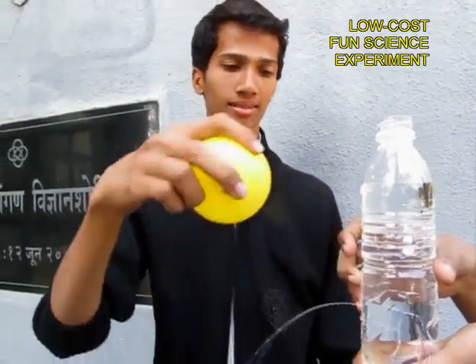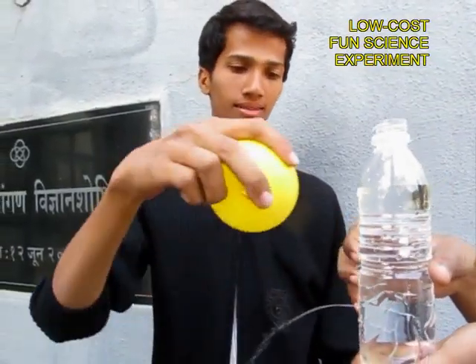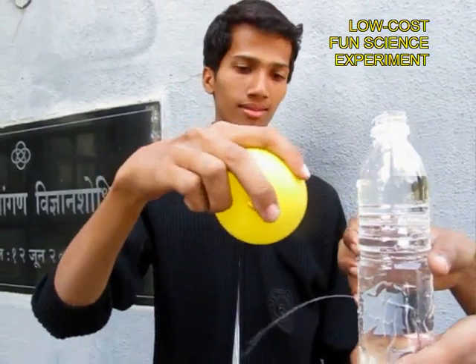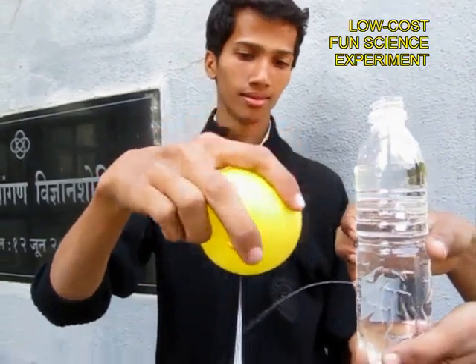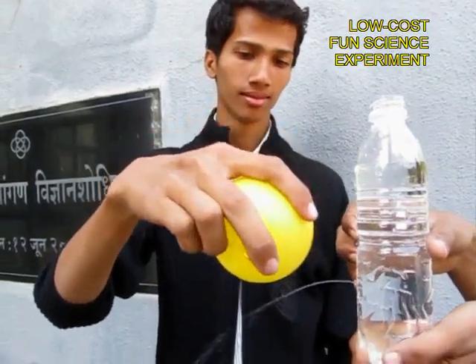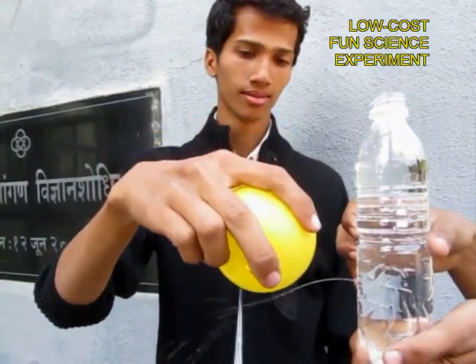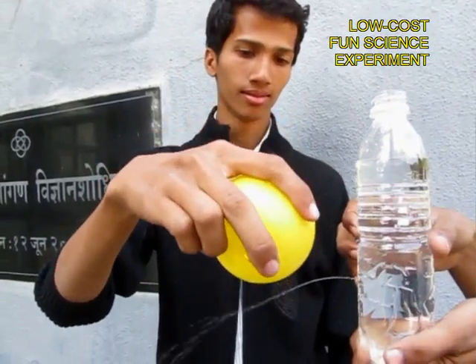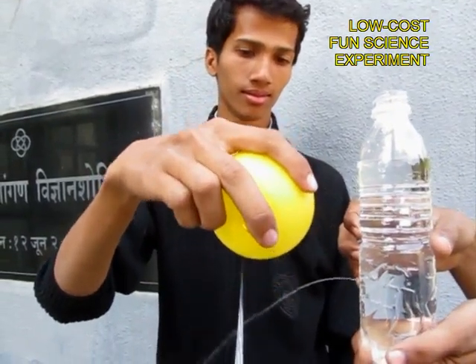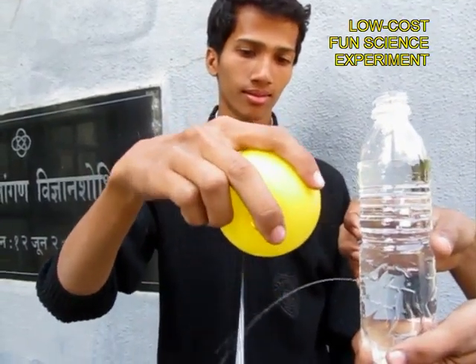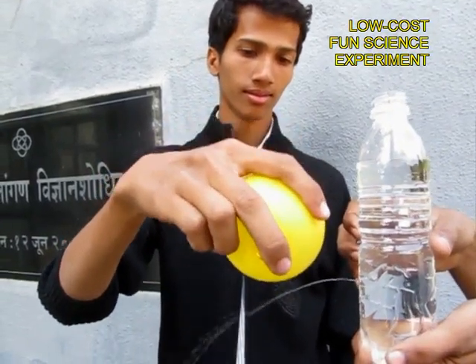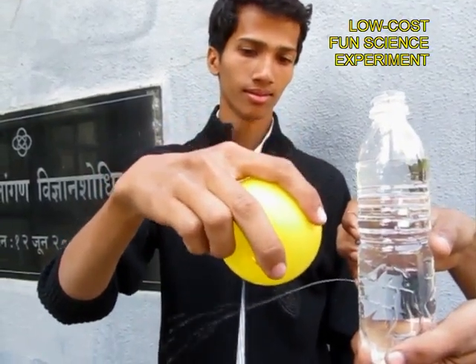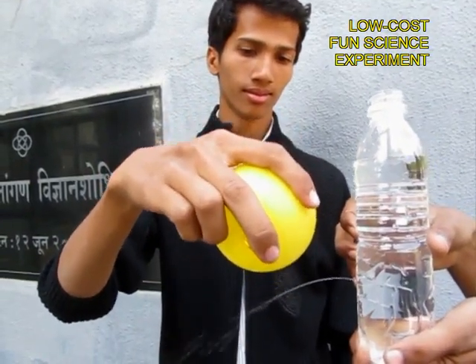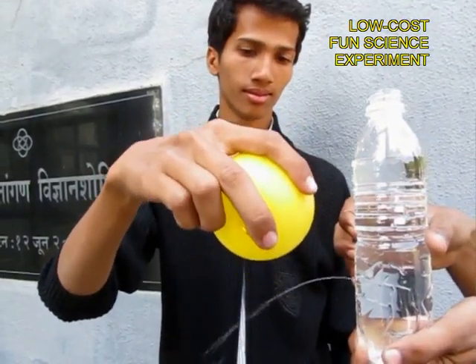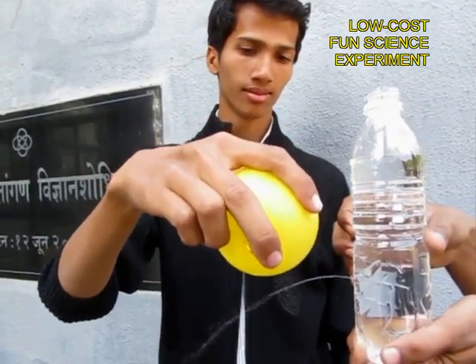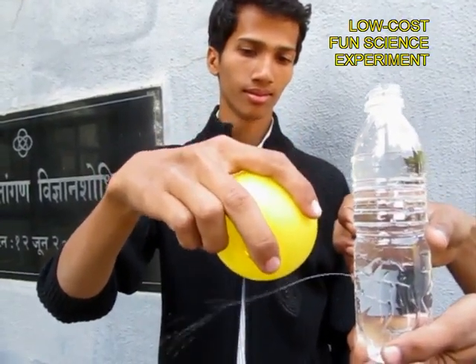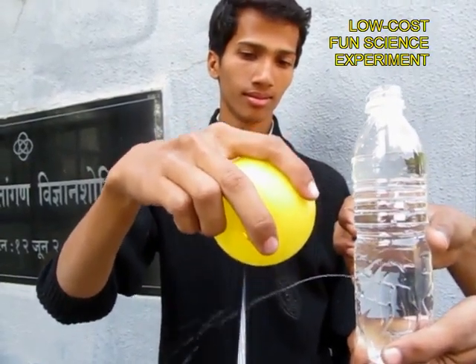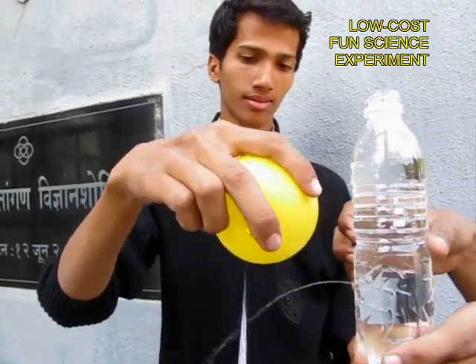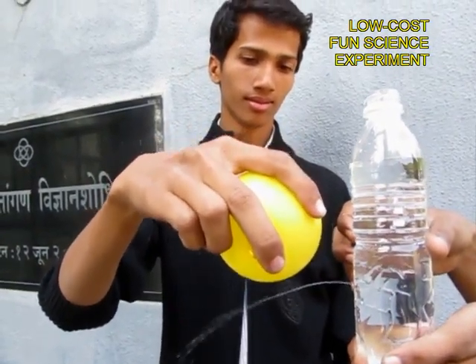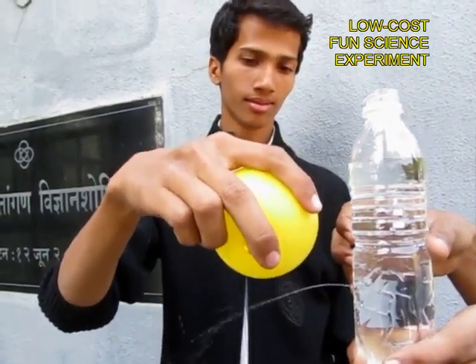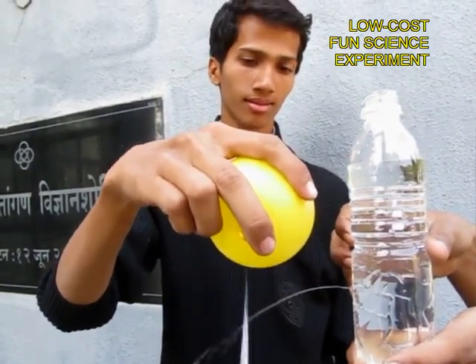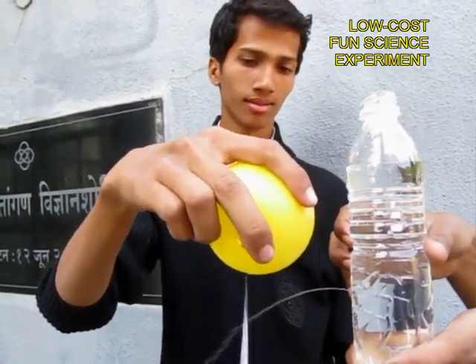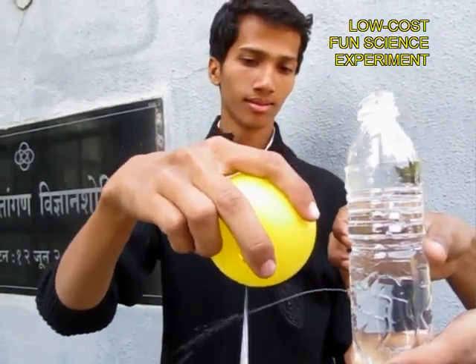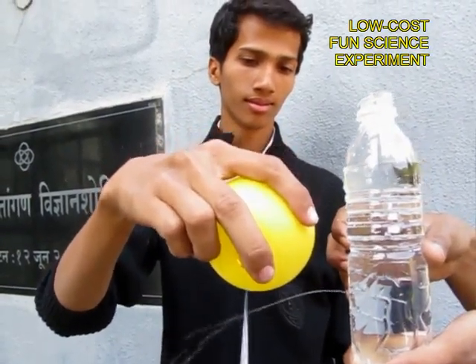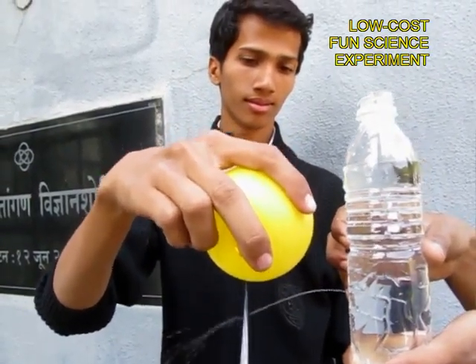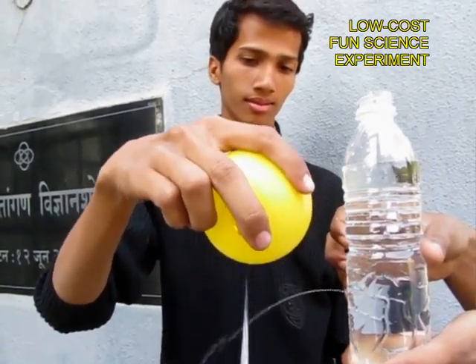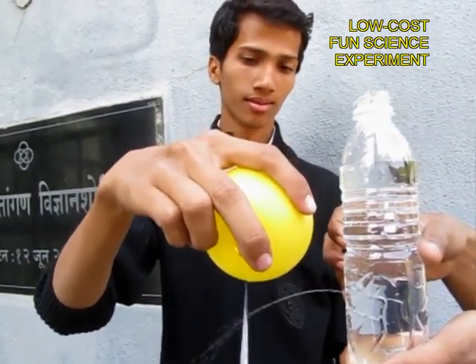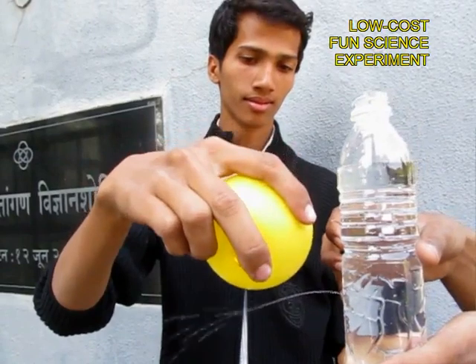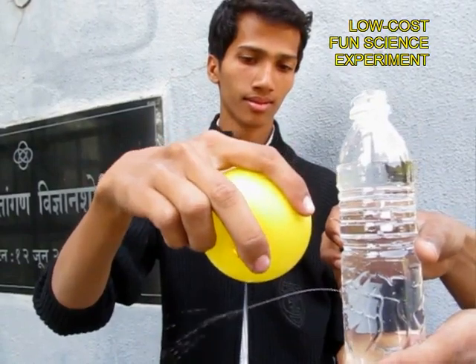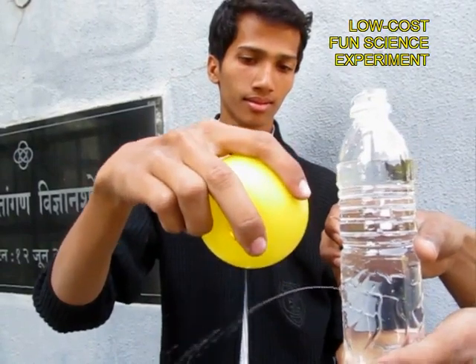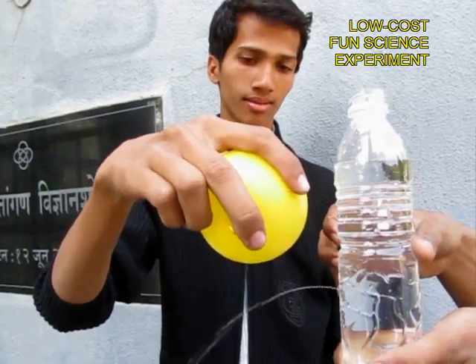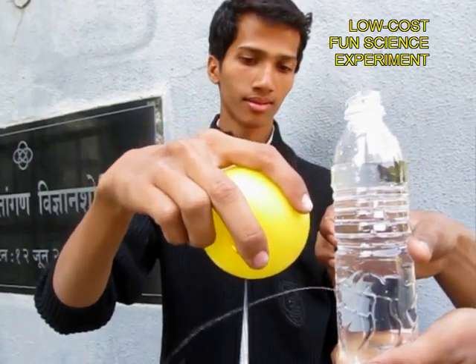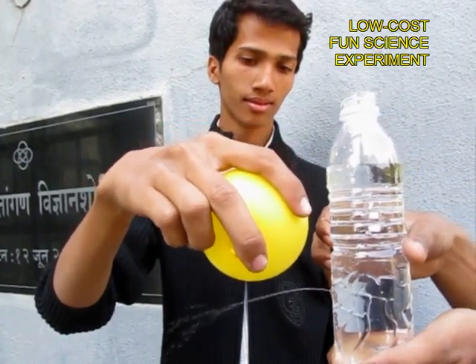It is a fun experiment and costs very little — simple materials to do.